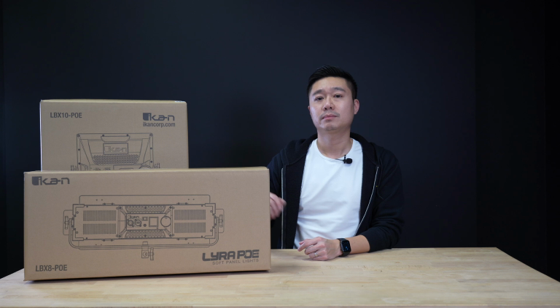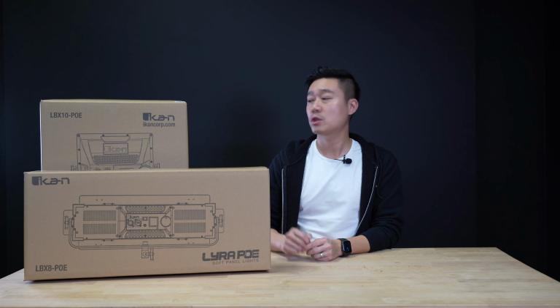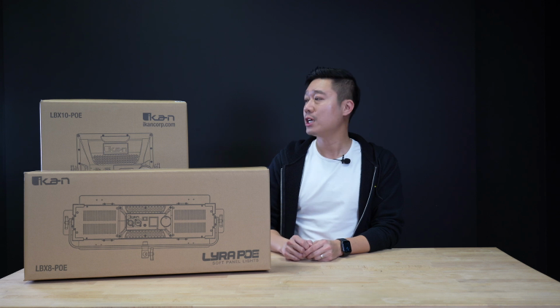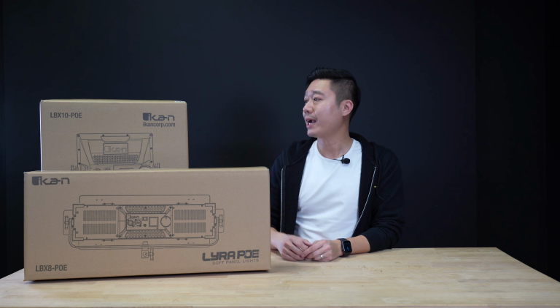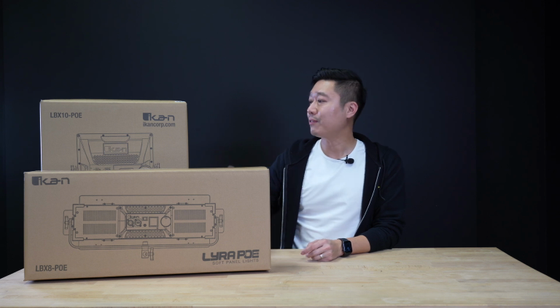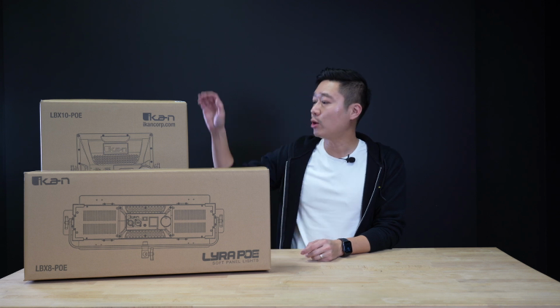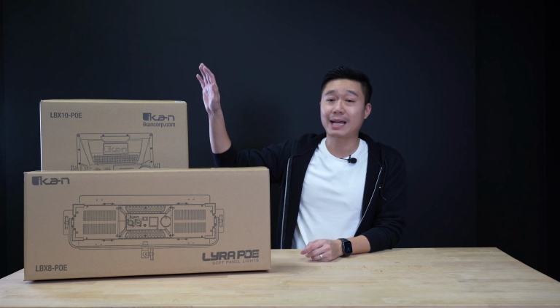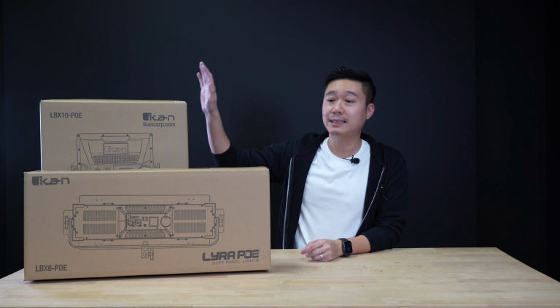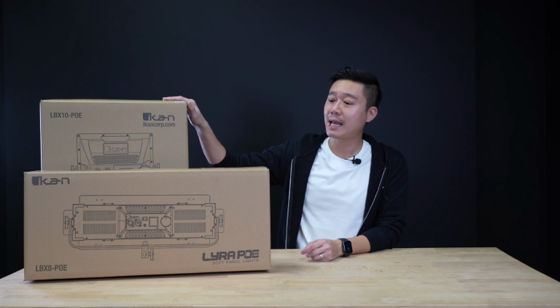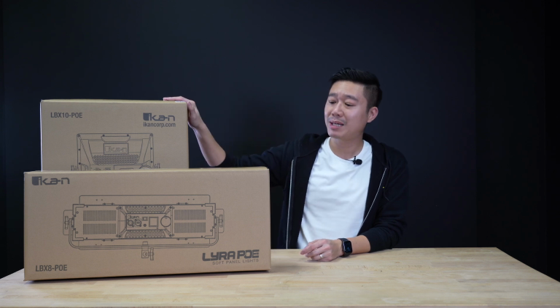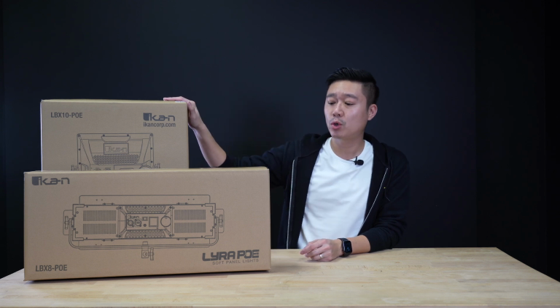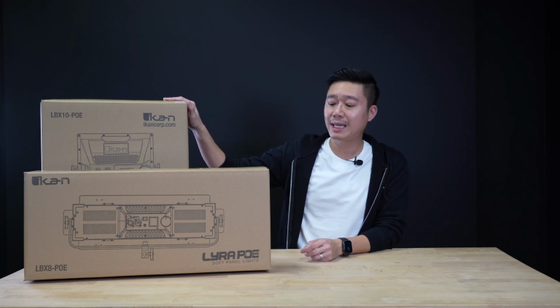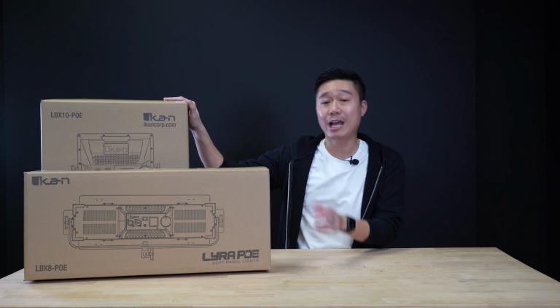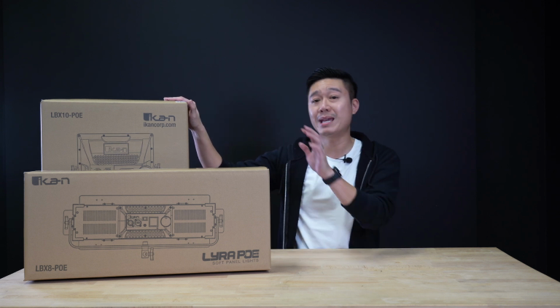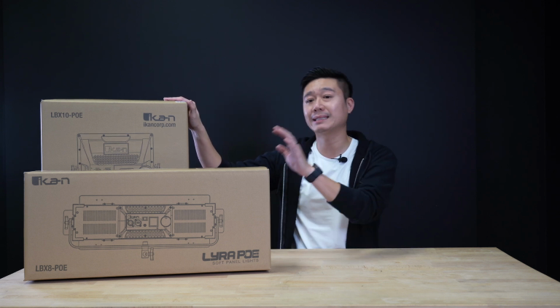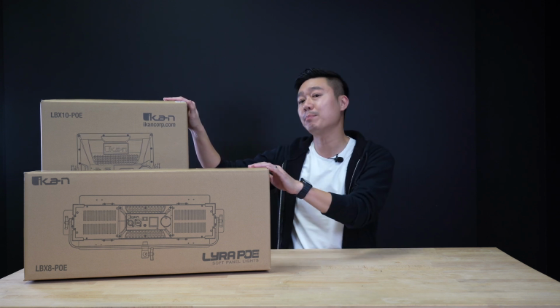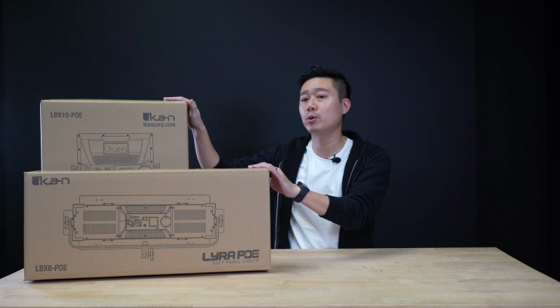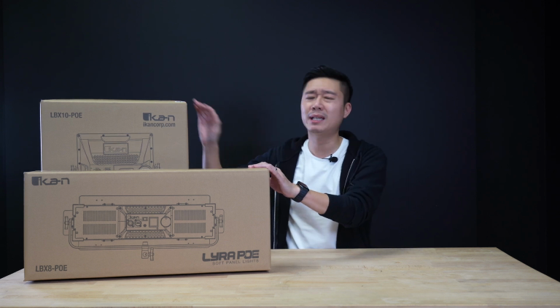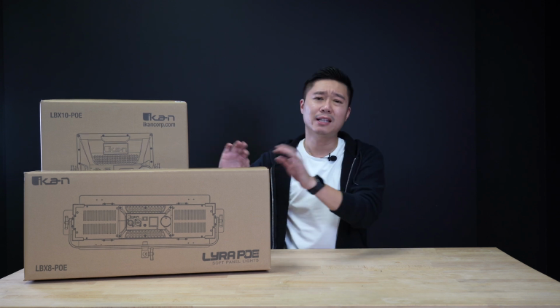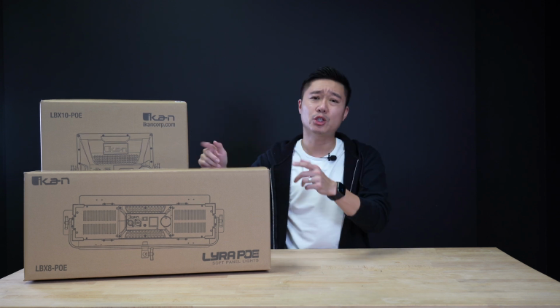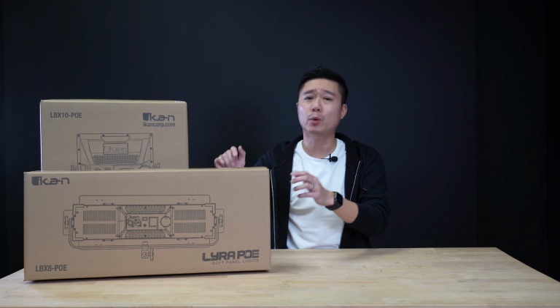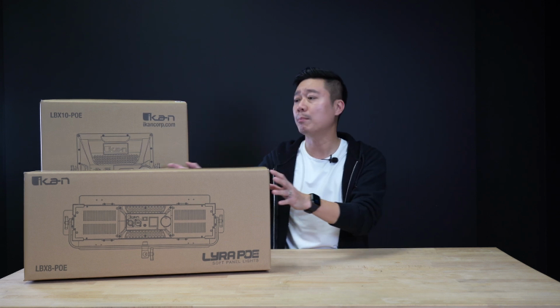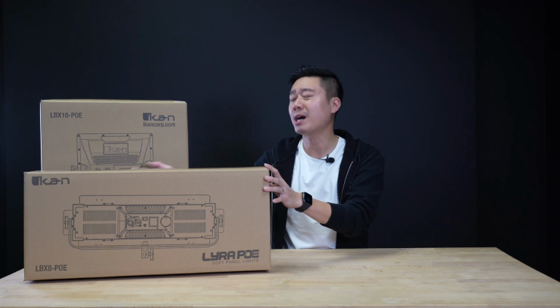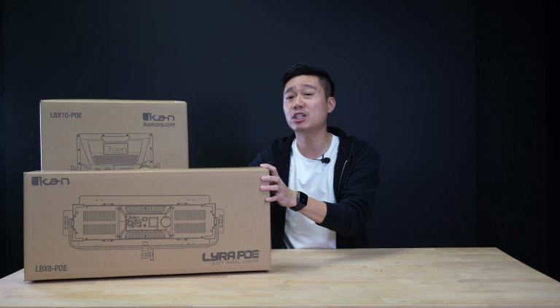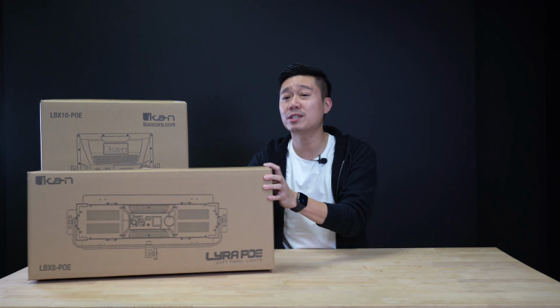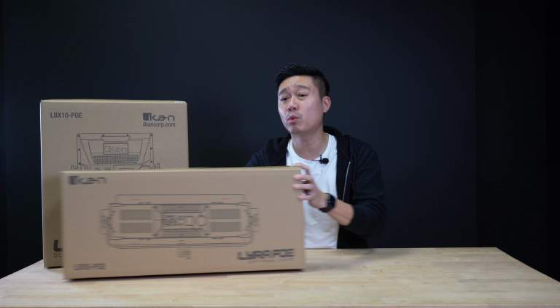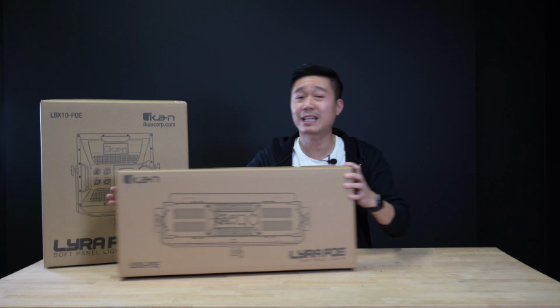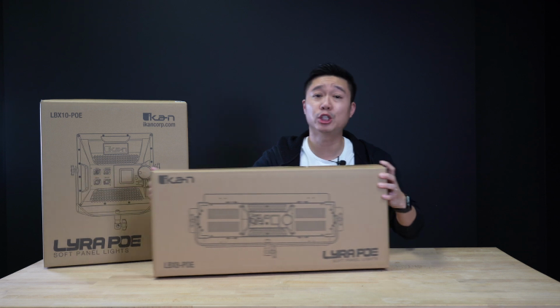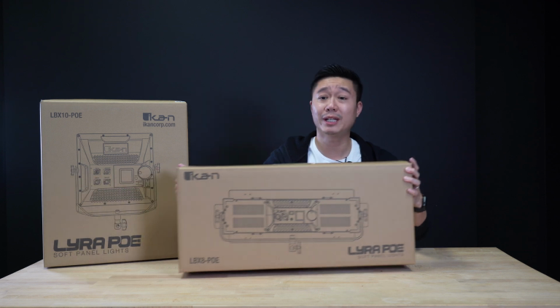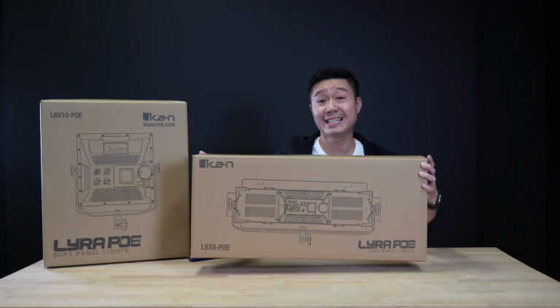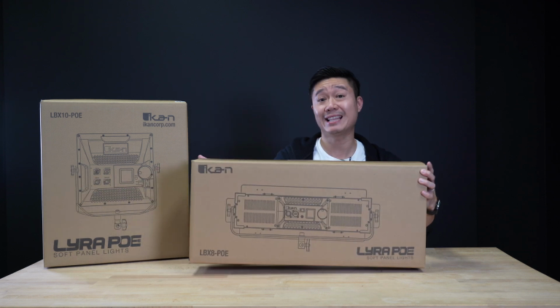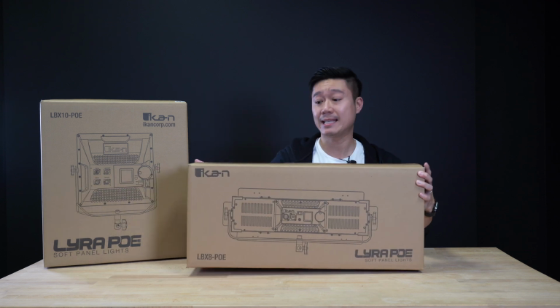So here I have the LBX10 PoE and LBX8 PoE. Let's do a quick unboxing to see what's included in these lights.